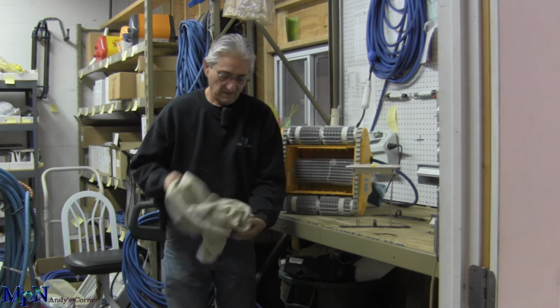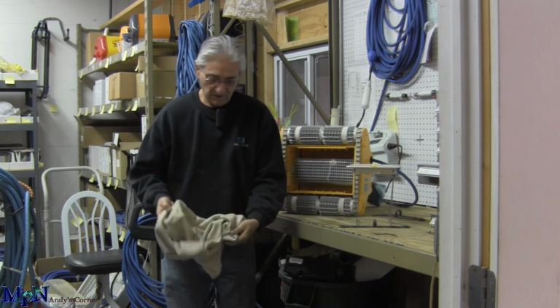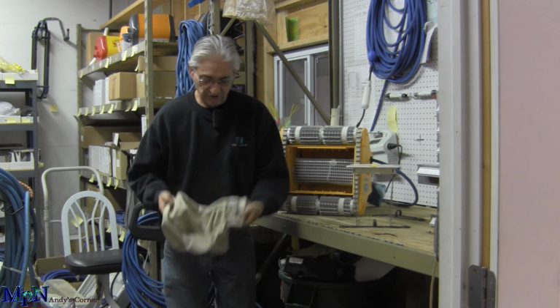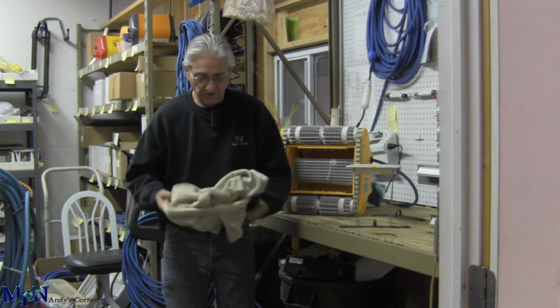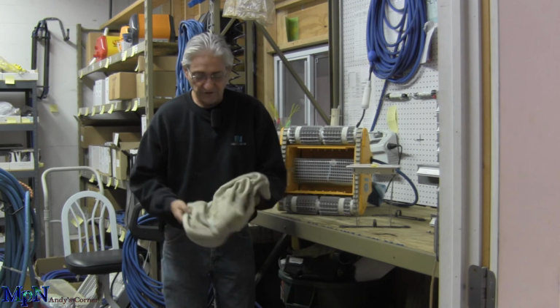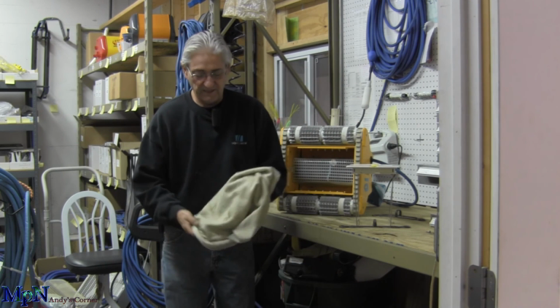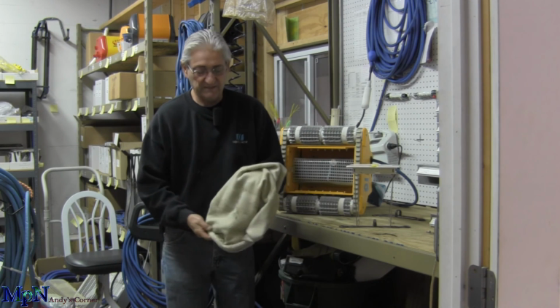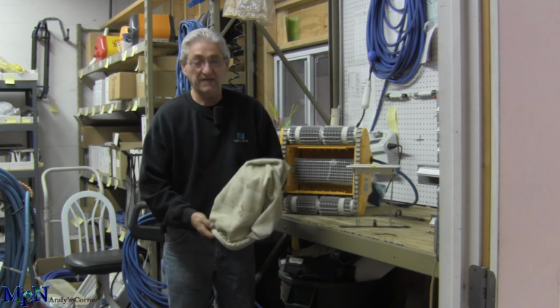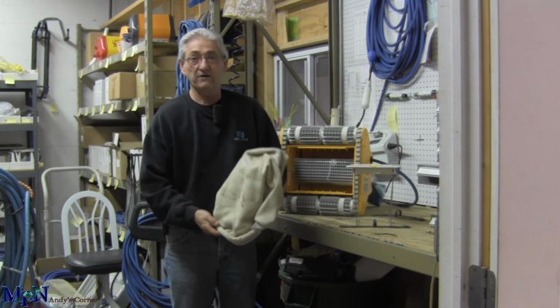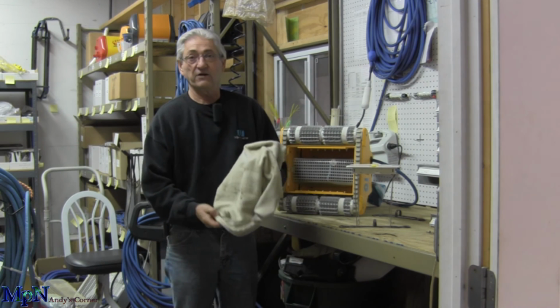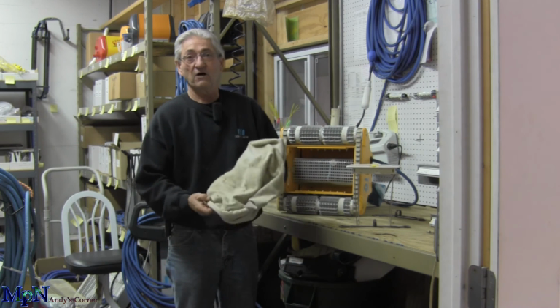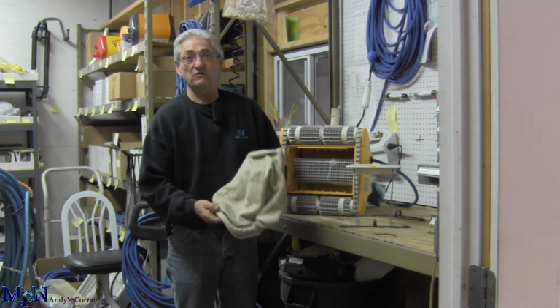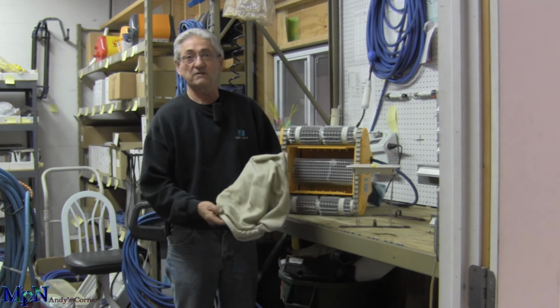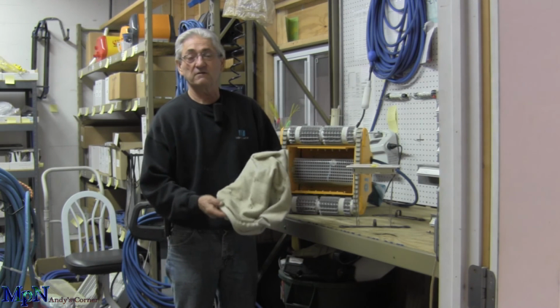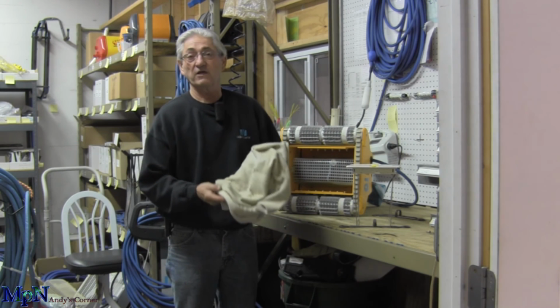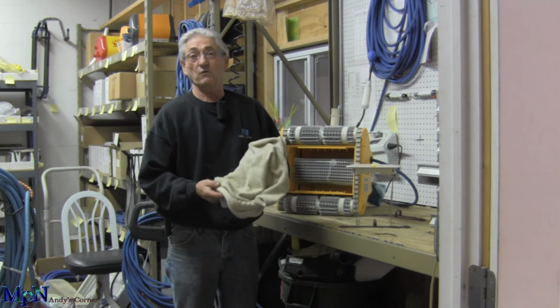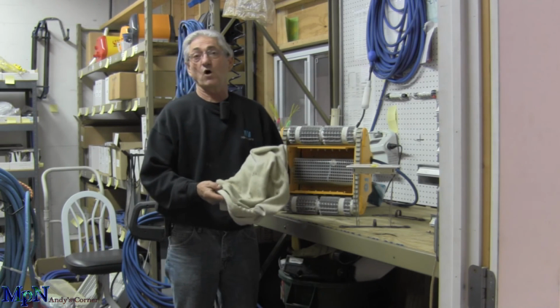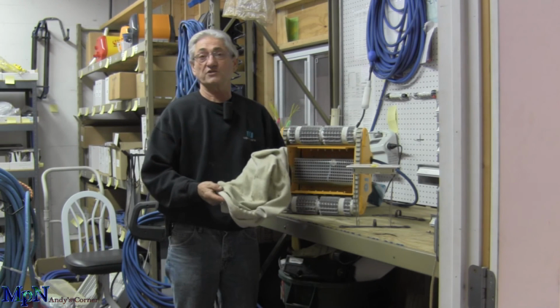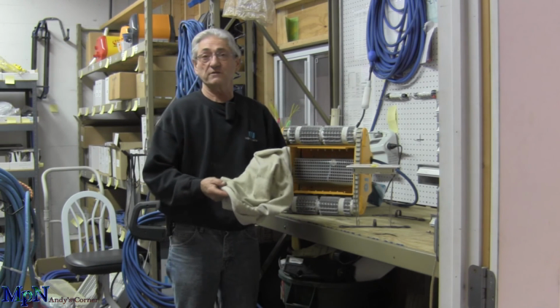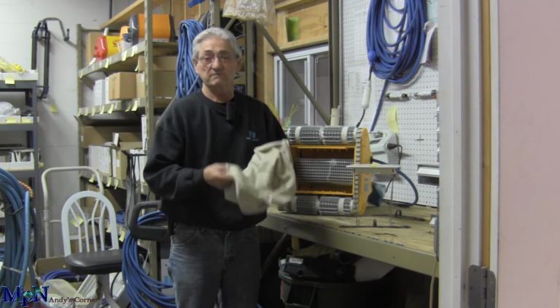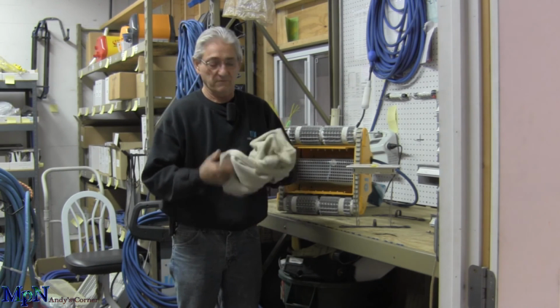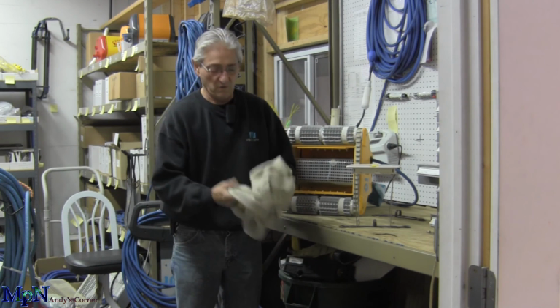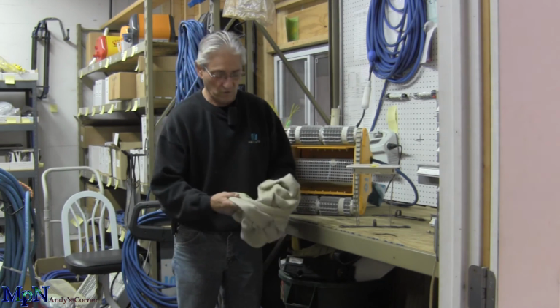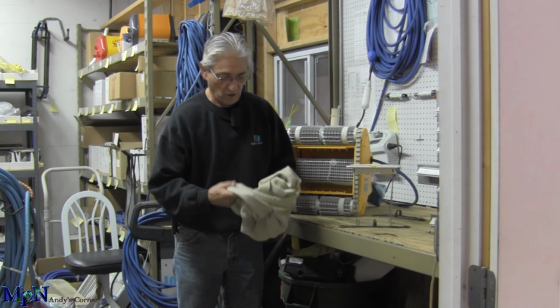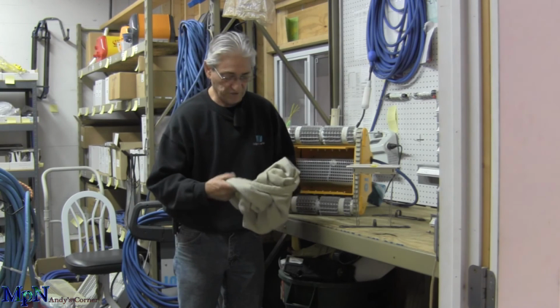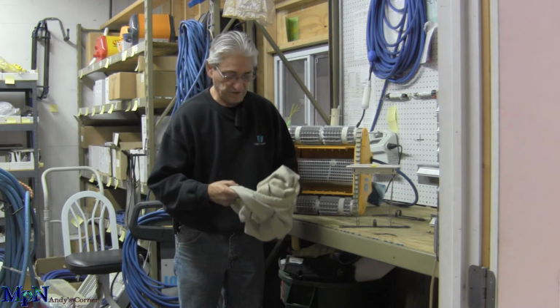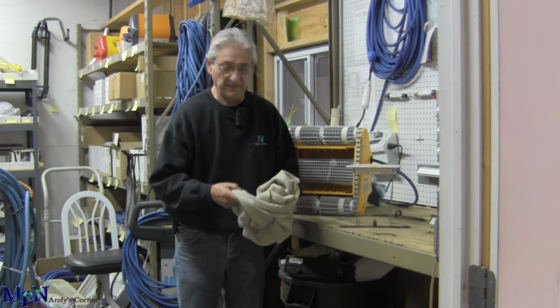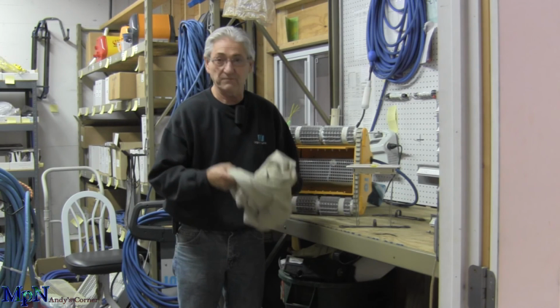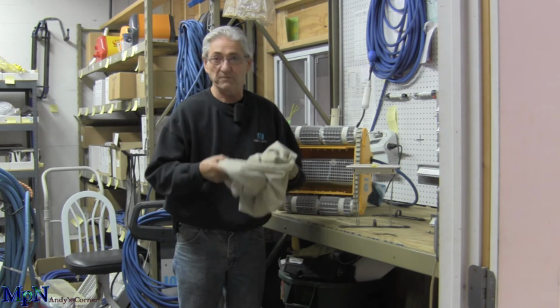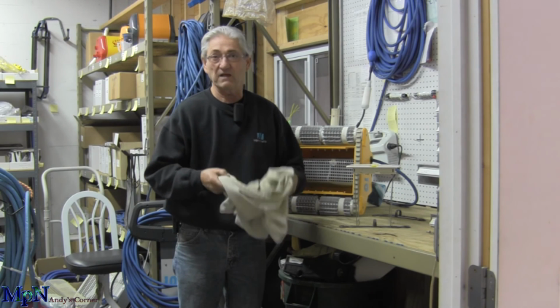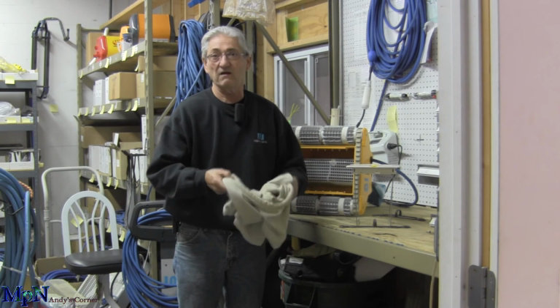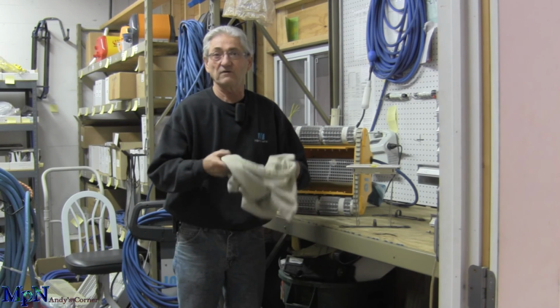You can turn it inside out, you can hose it, you can wash it, throw it in the washing machine, but be careful.